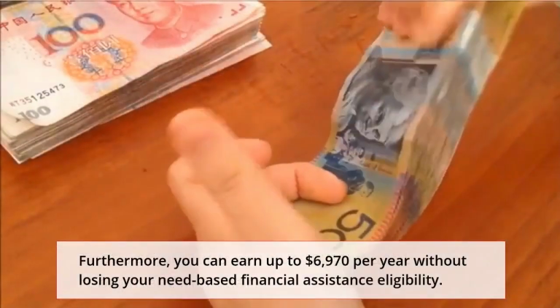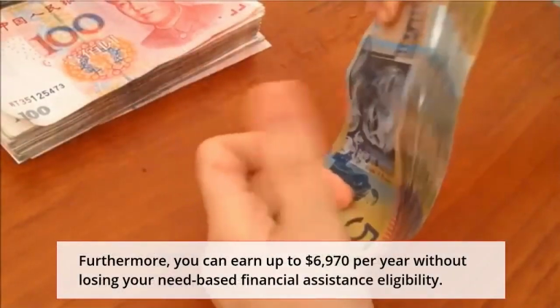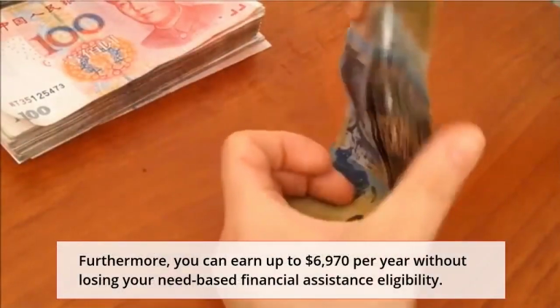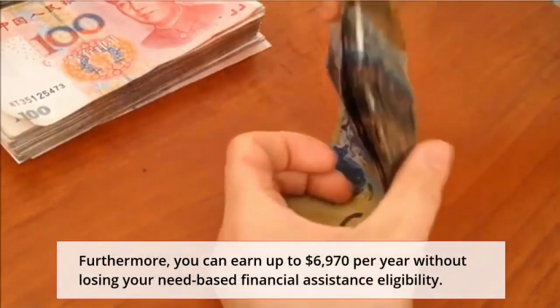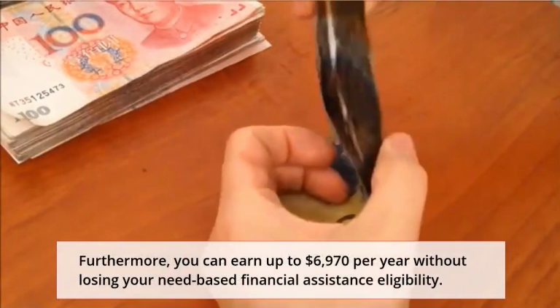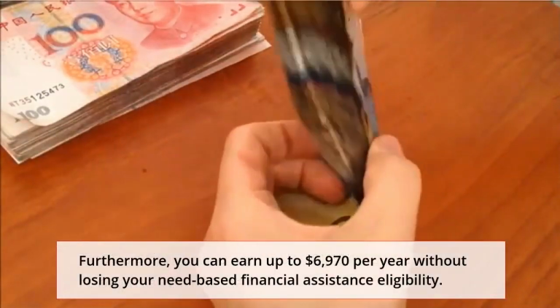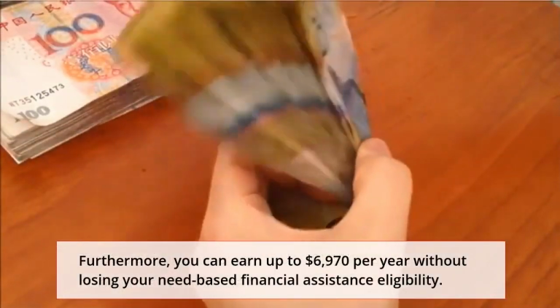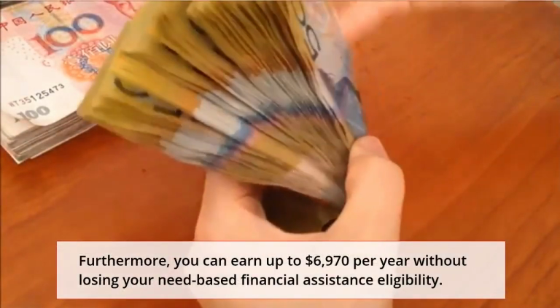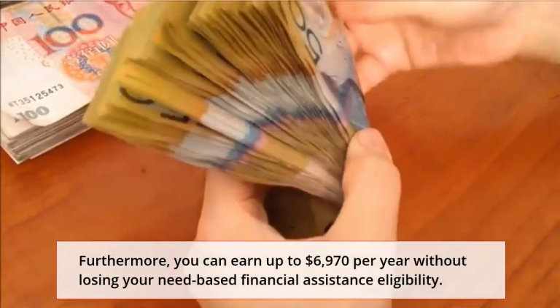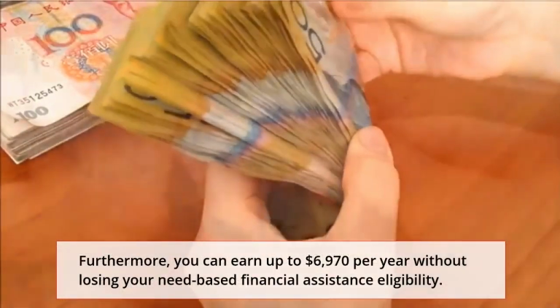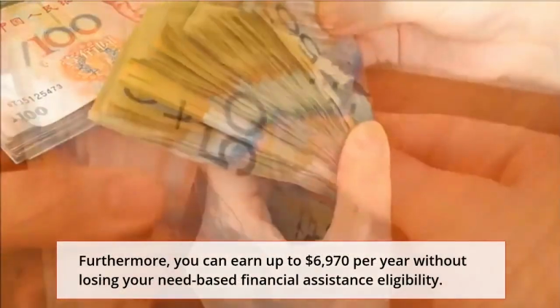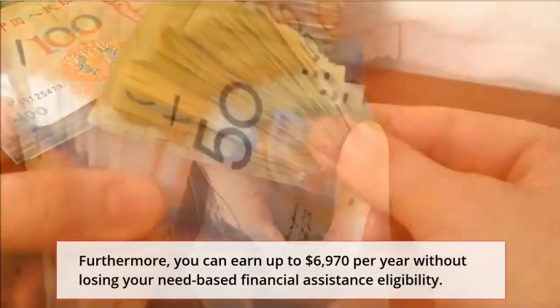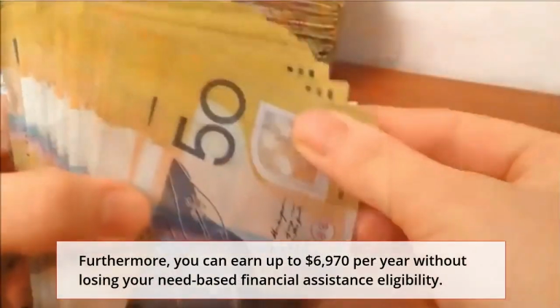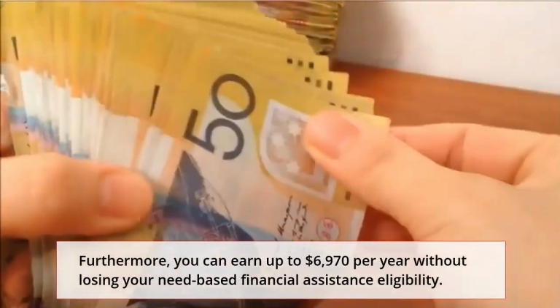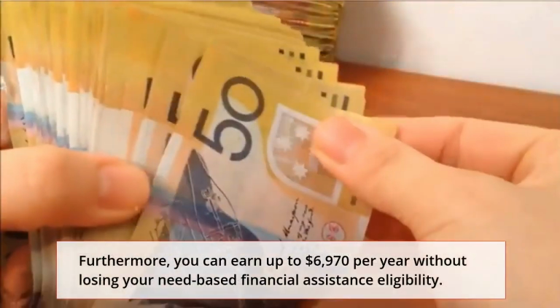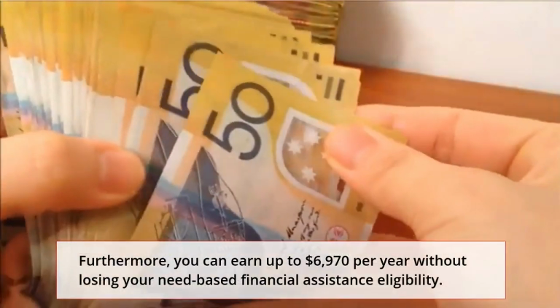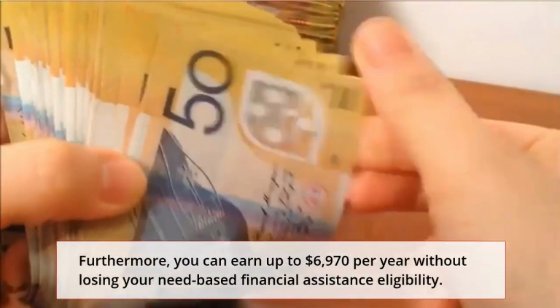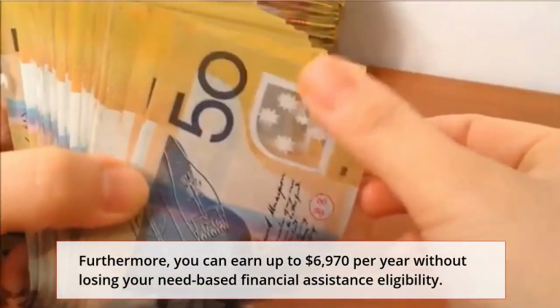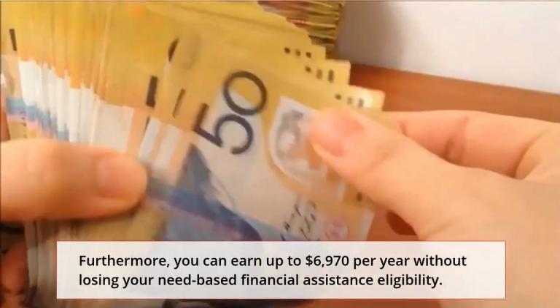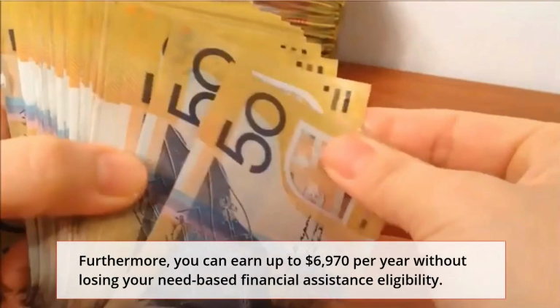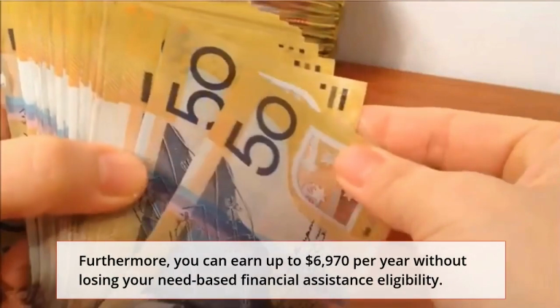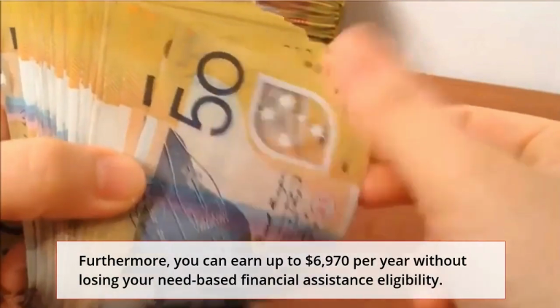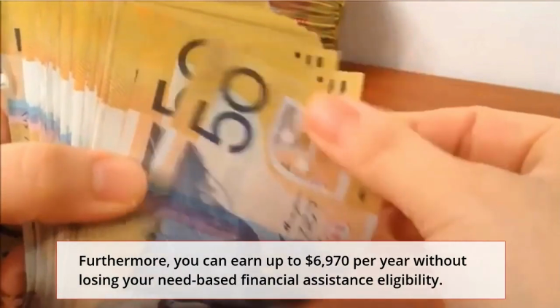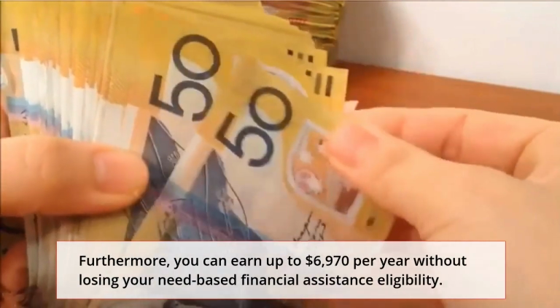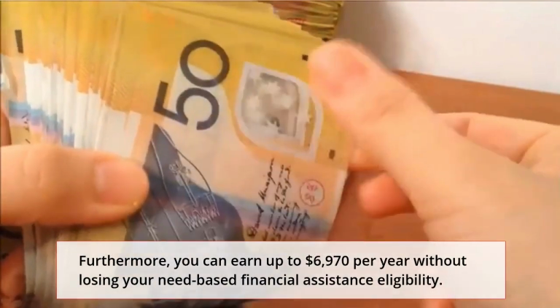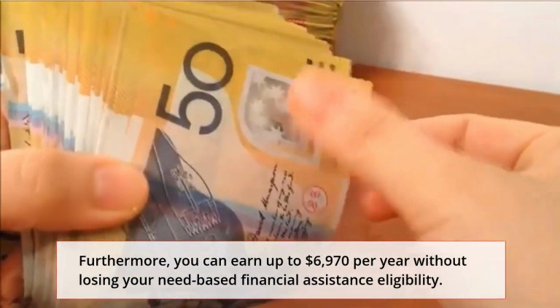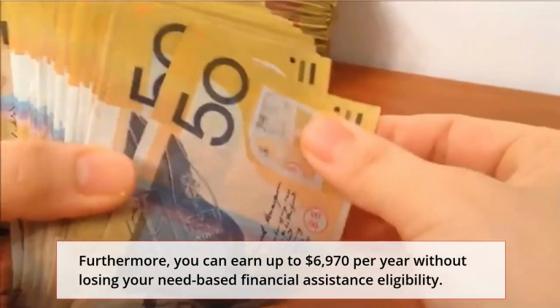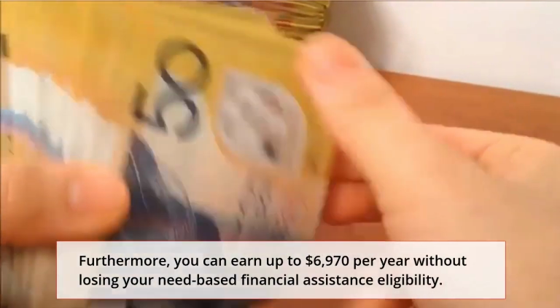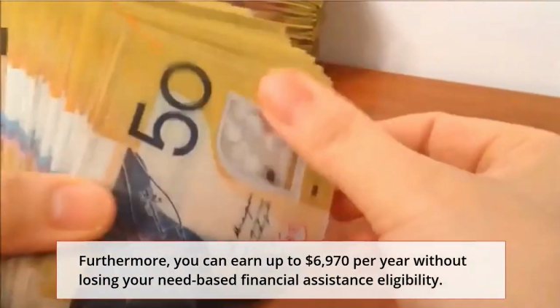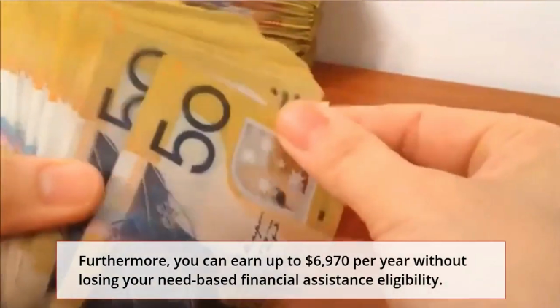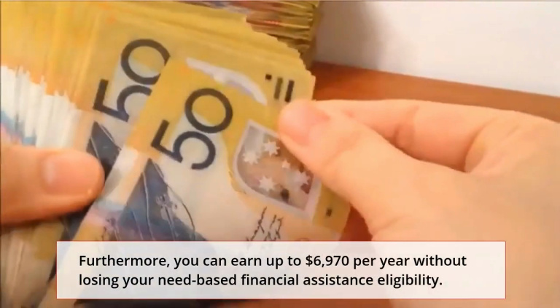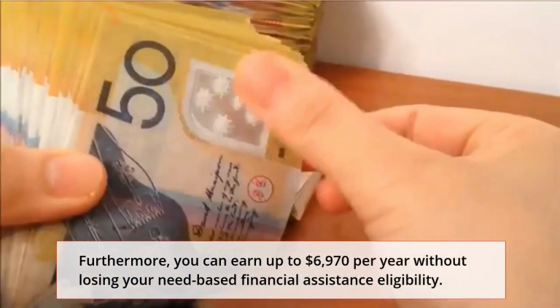Furthermore, you can earn up to $6,970 per year without losing your need-based financial assistance eligibility.